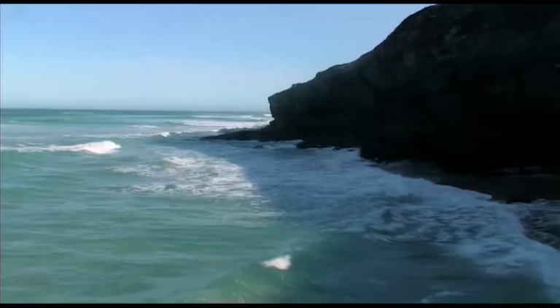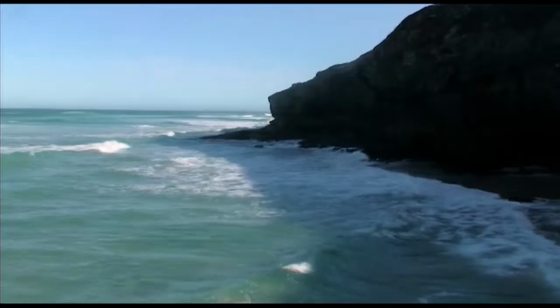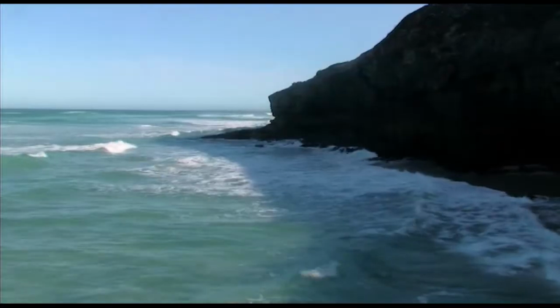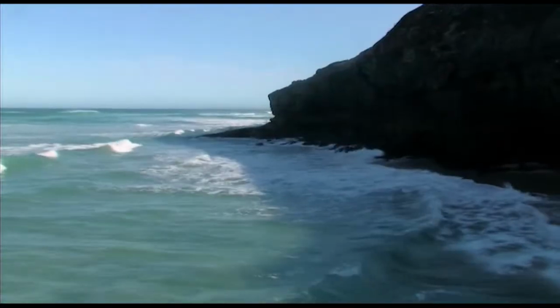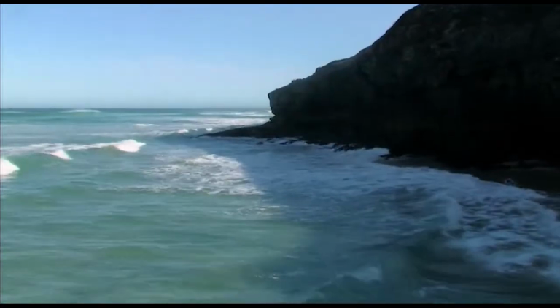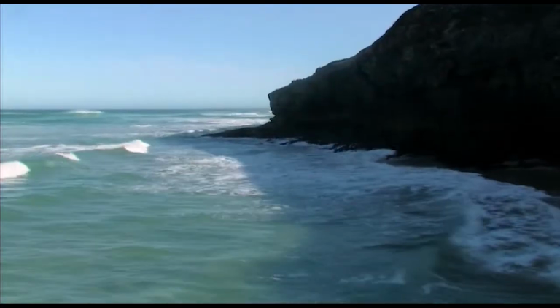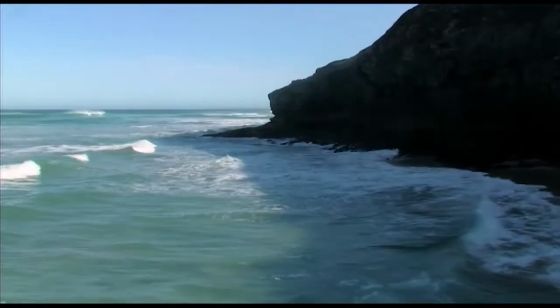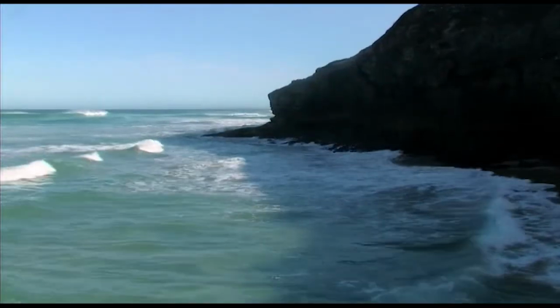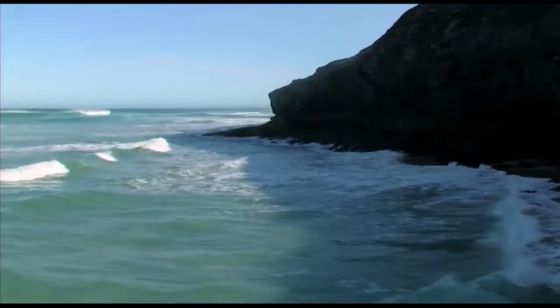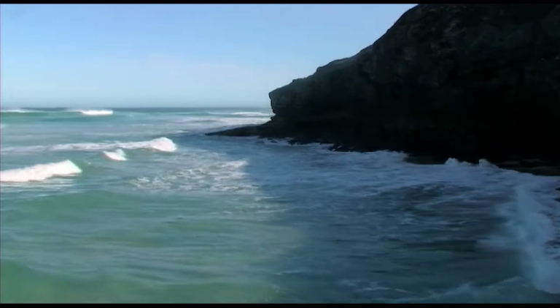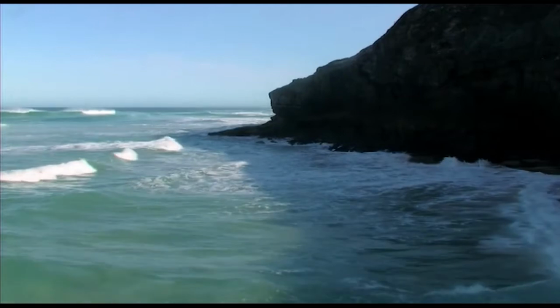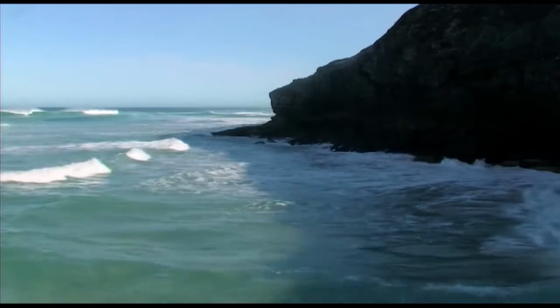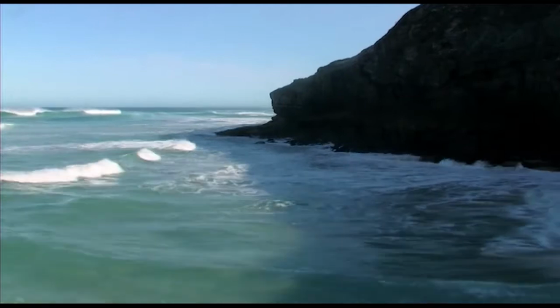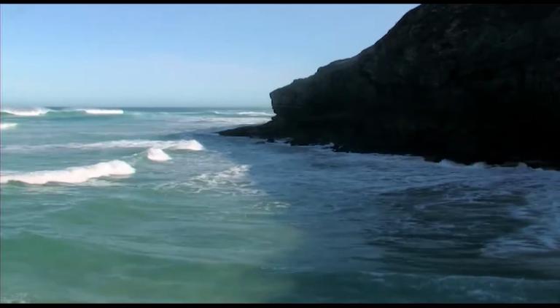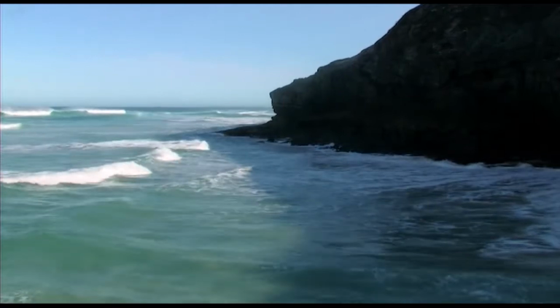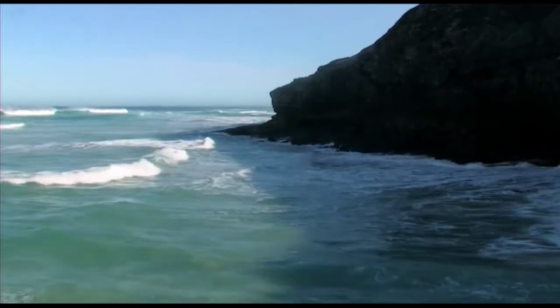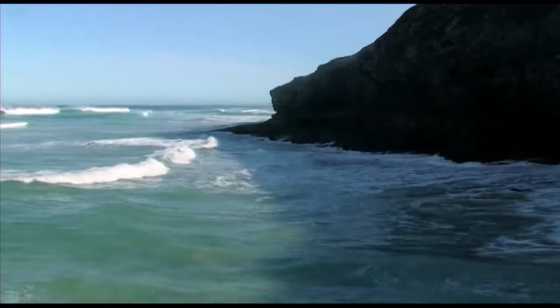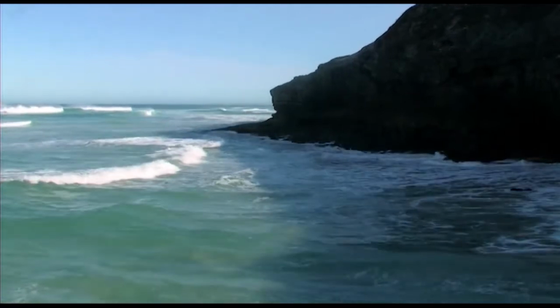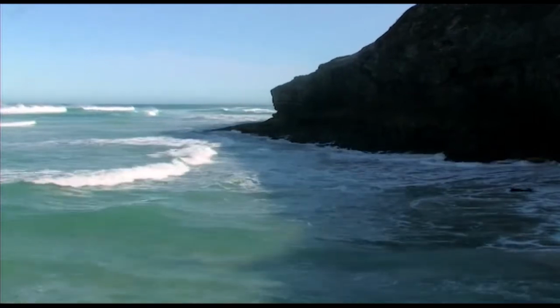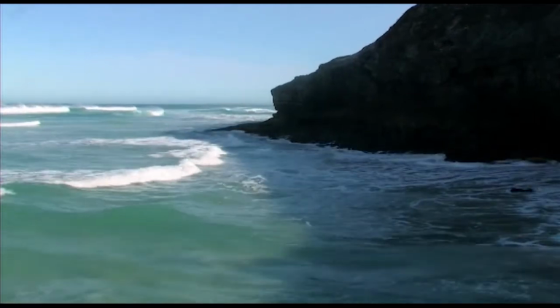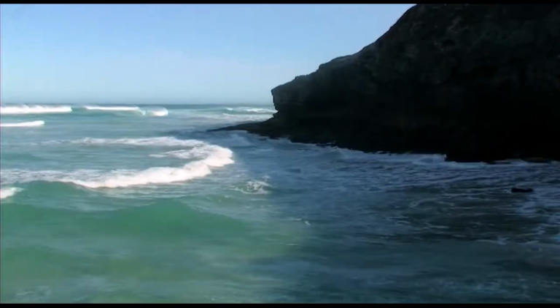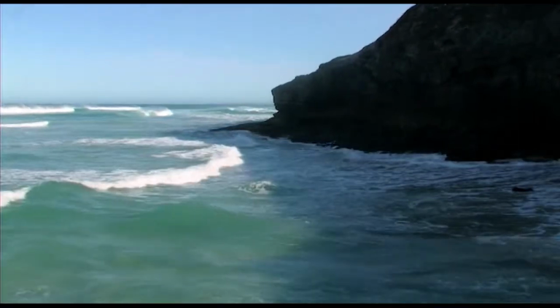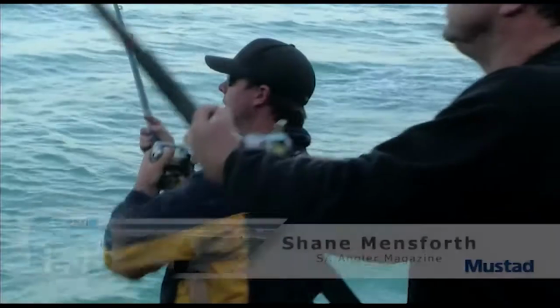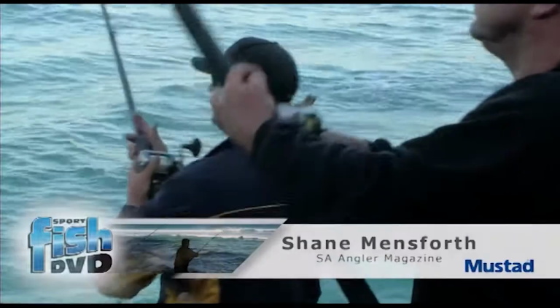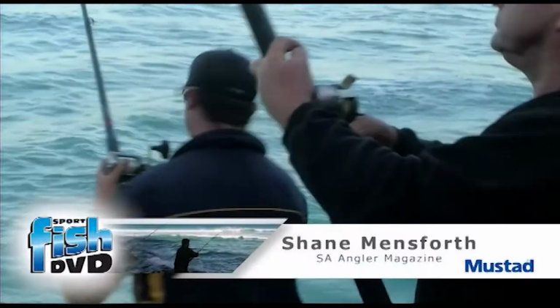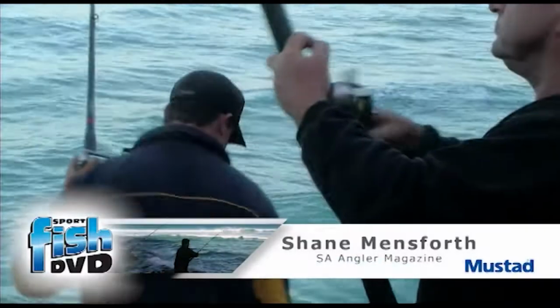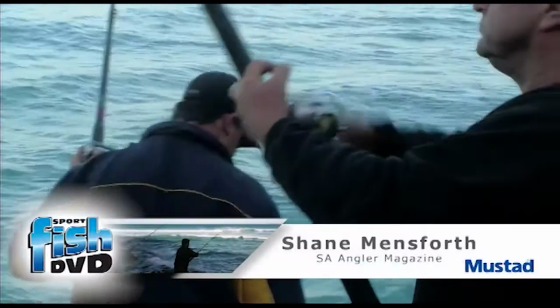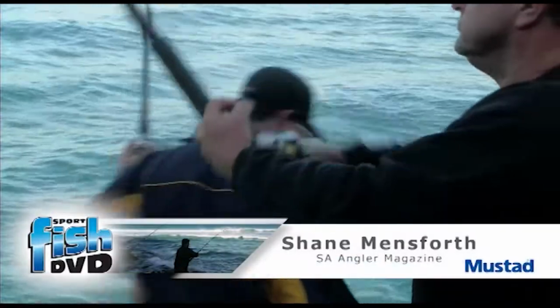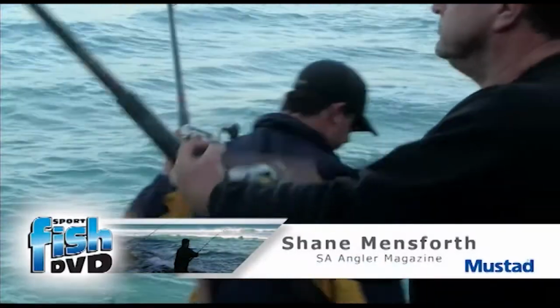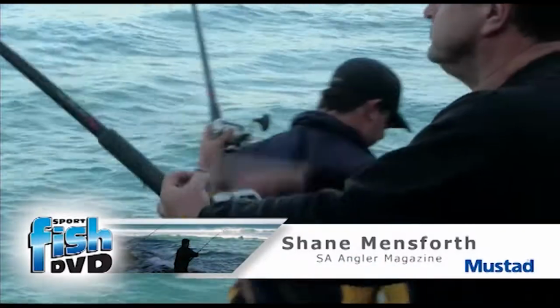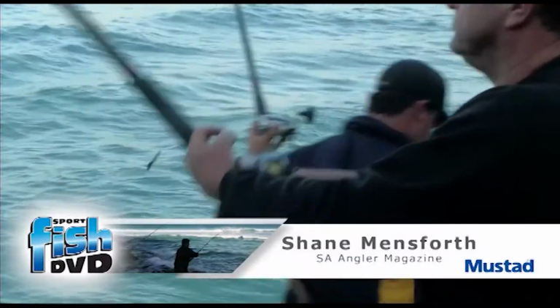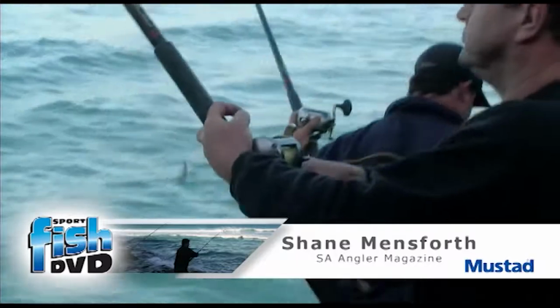We've got a perfect tide here this morning, conditions are good and sun's about to come up, so I reckon we've got a good chance to get a couple of nice big salmon.